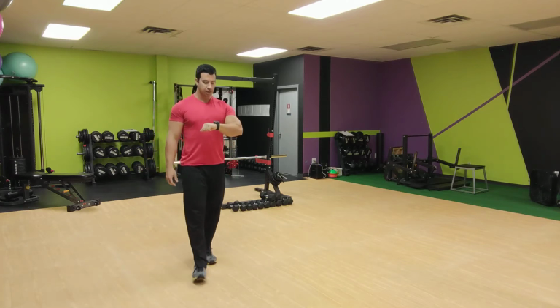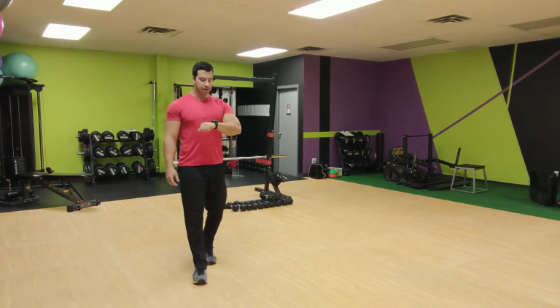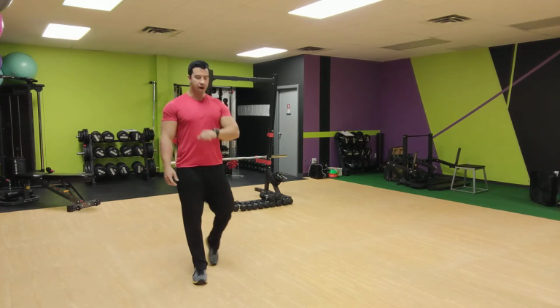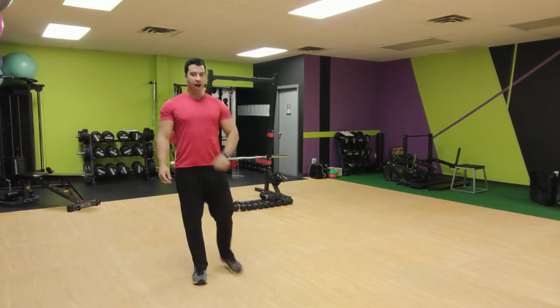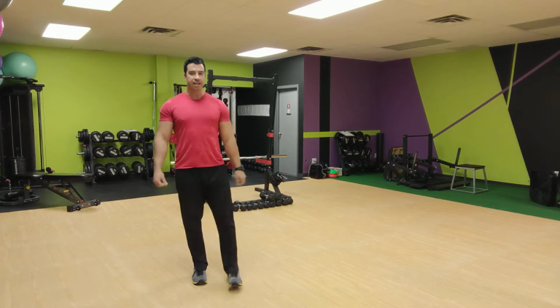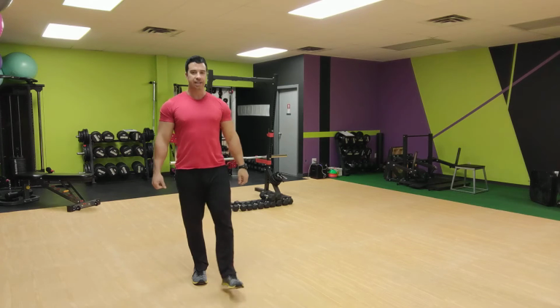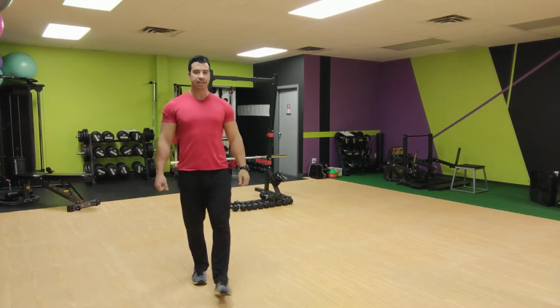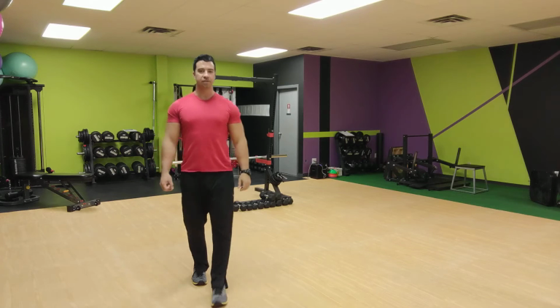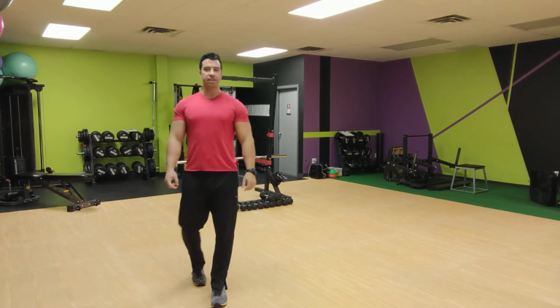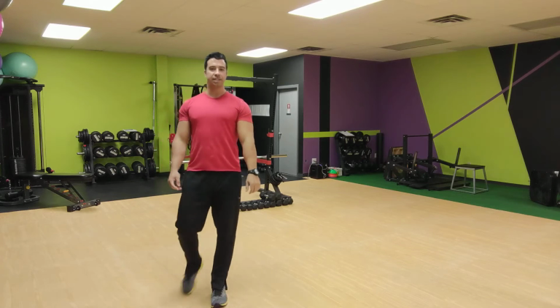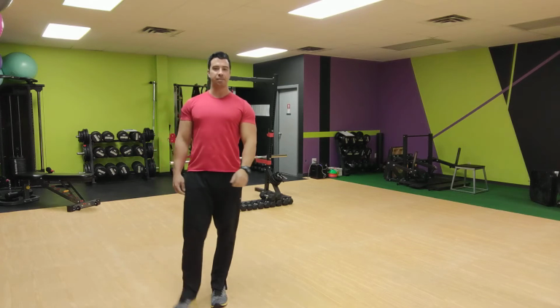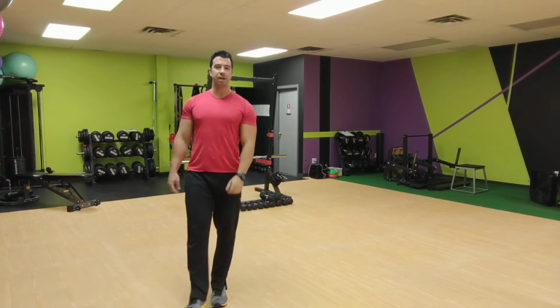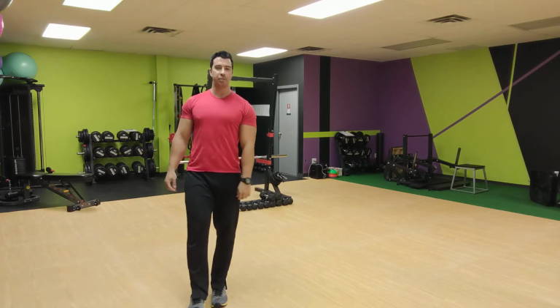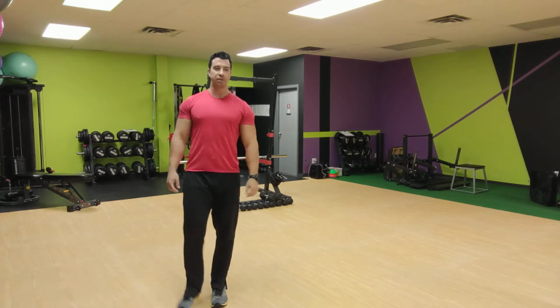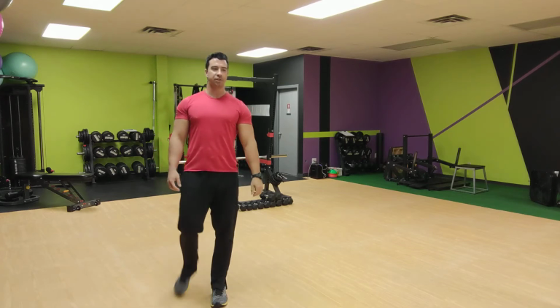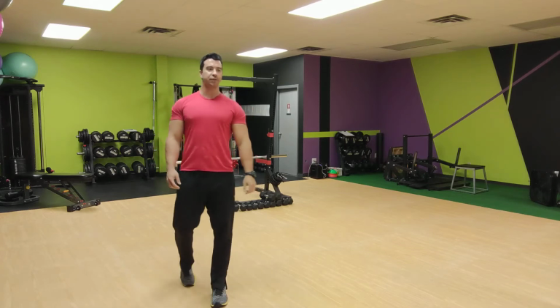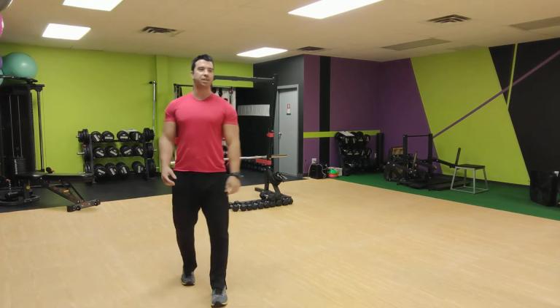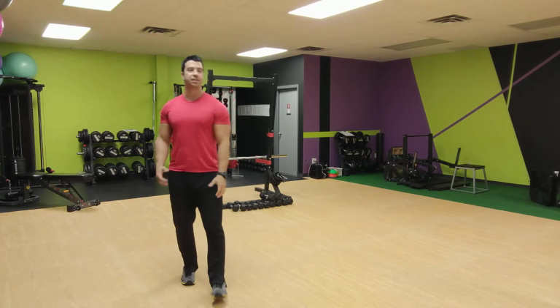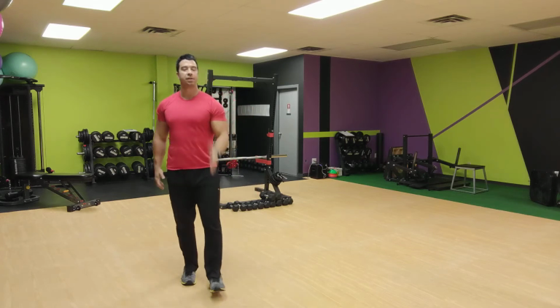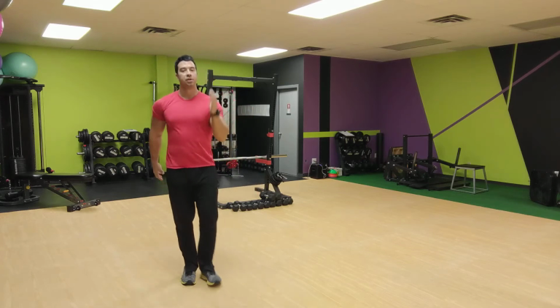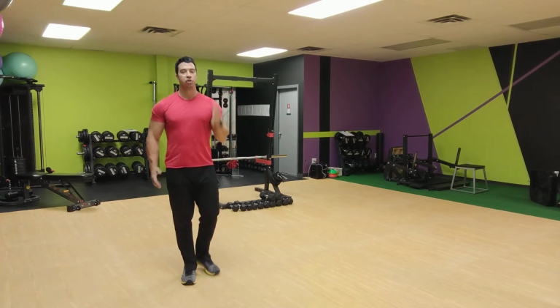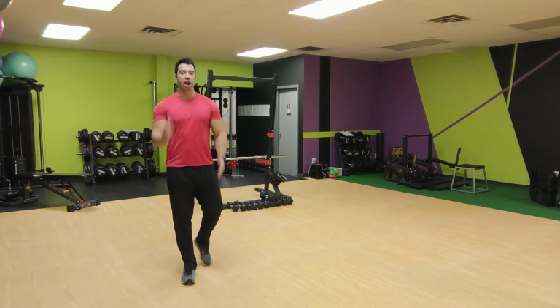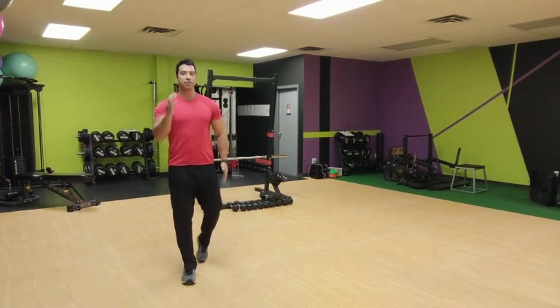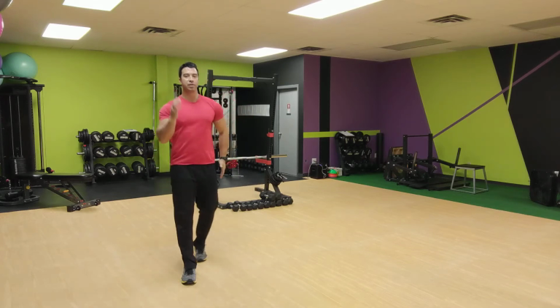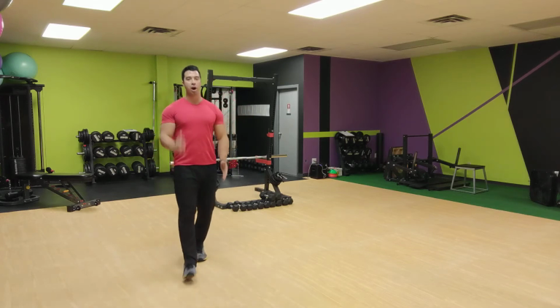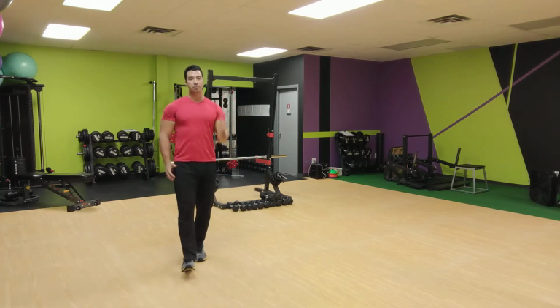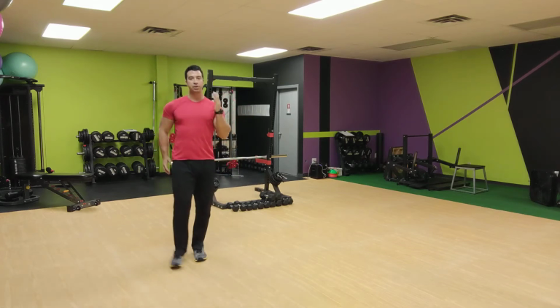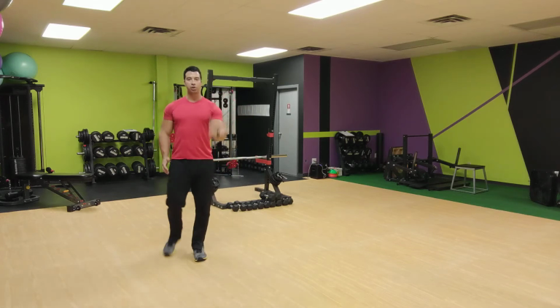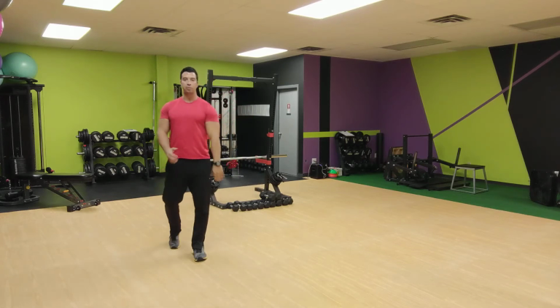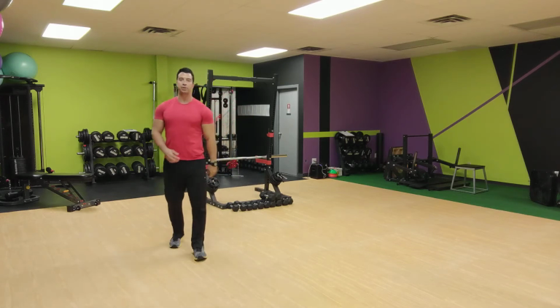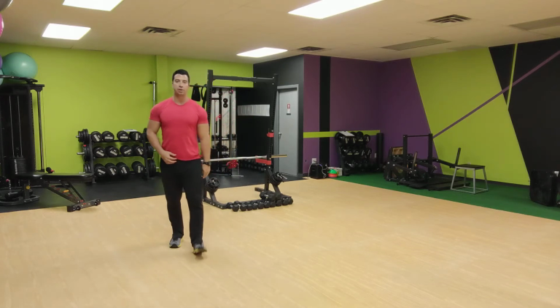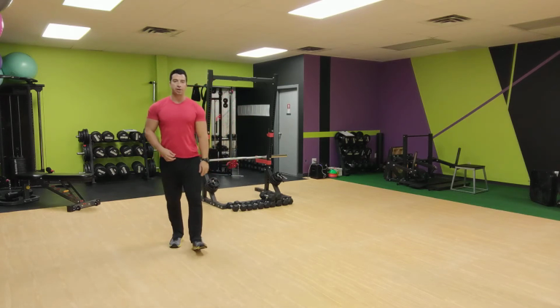And now high knees — get those knees up, land on the balls of your feet, drive with your arms, make sure your arms are going.